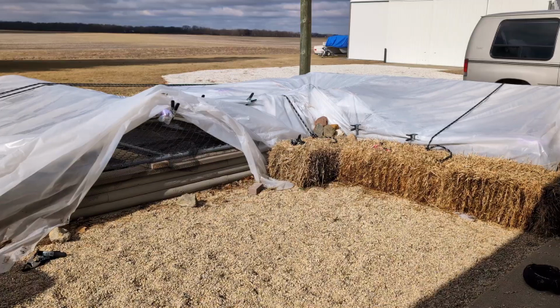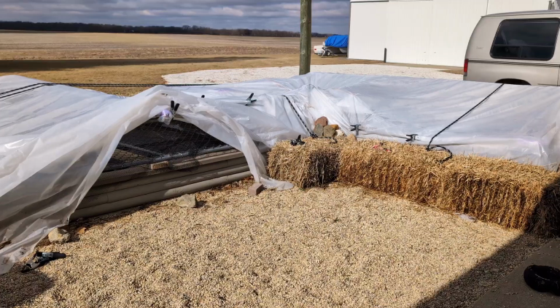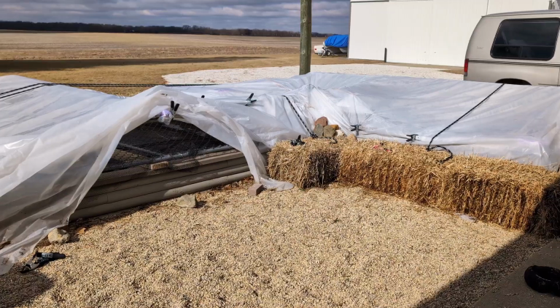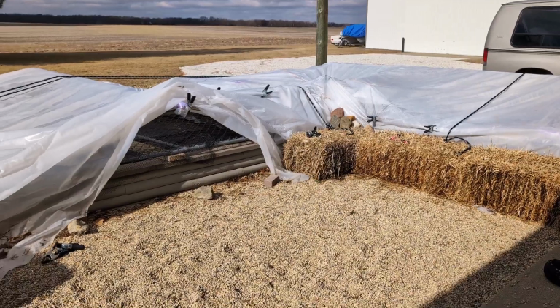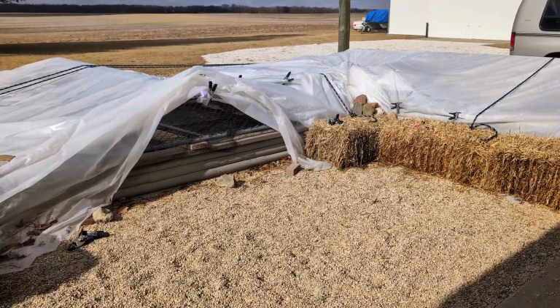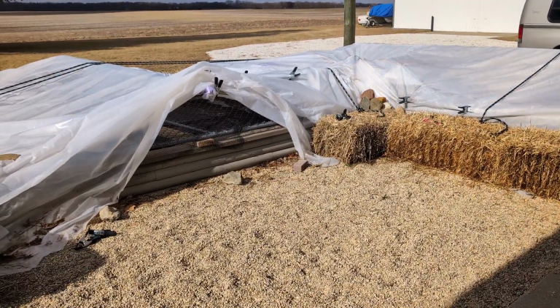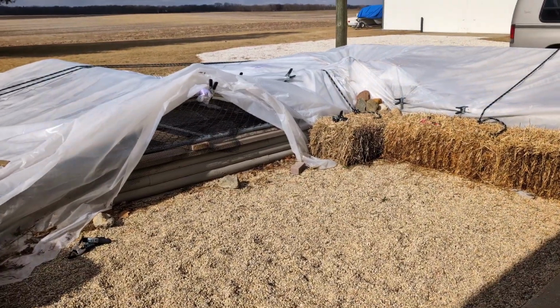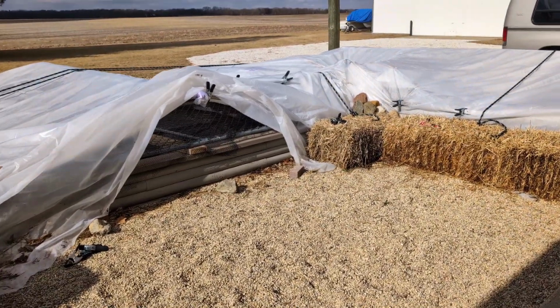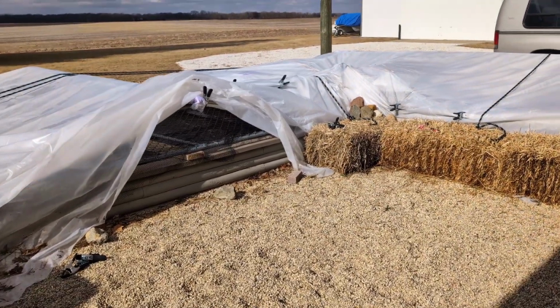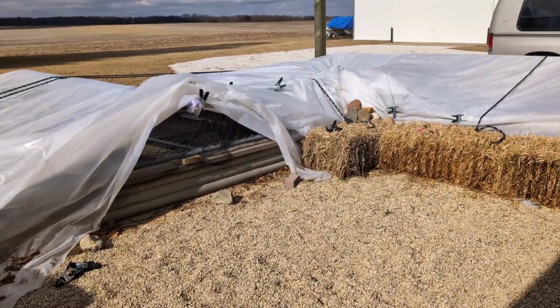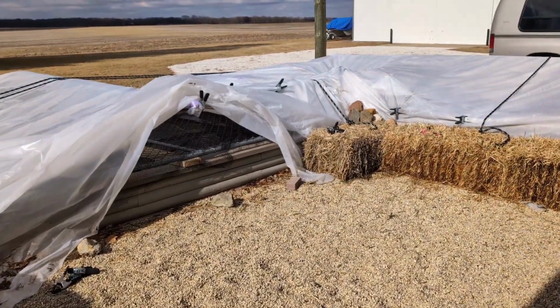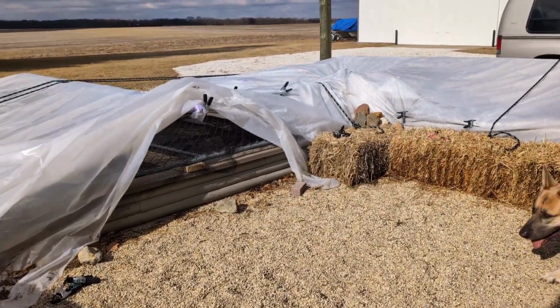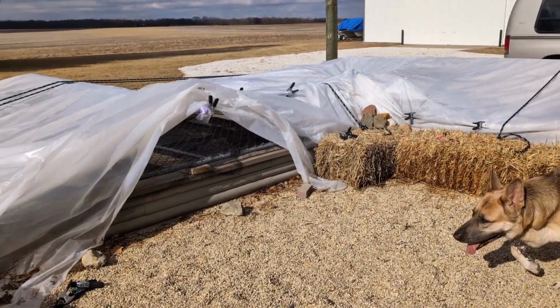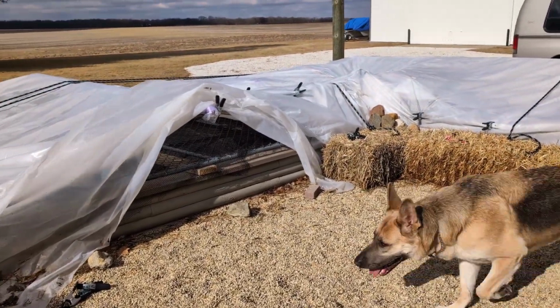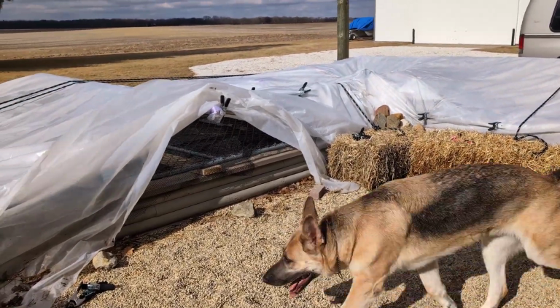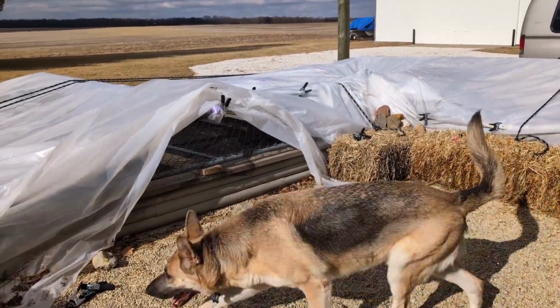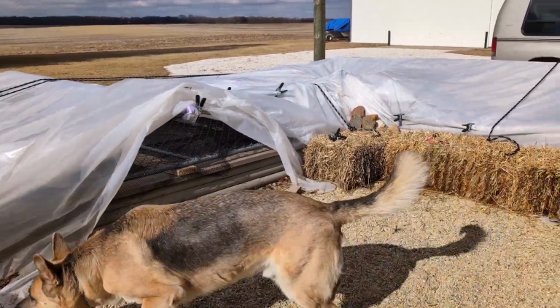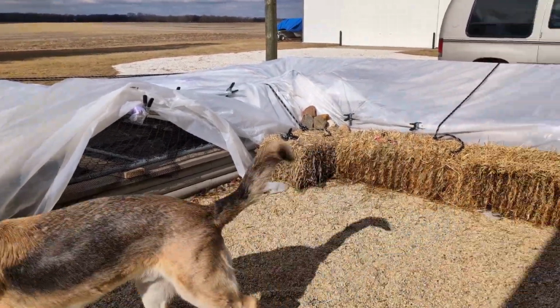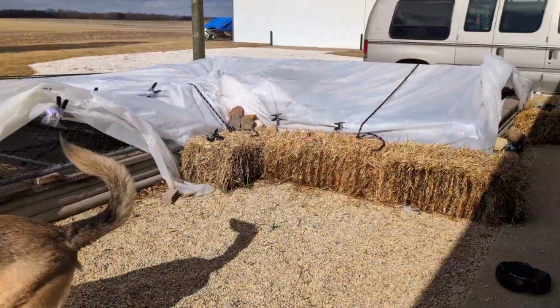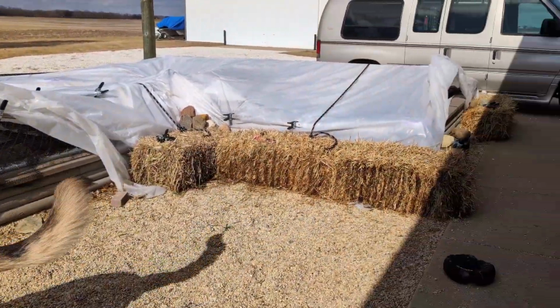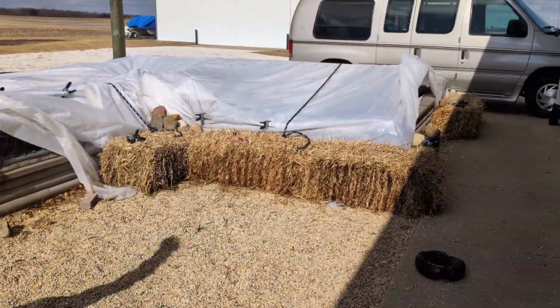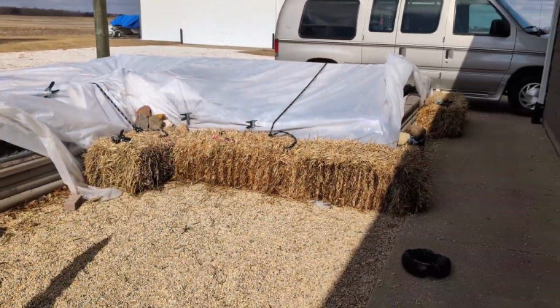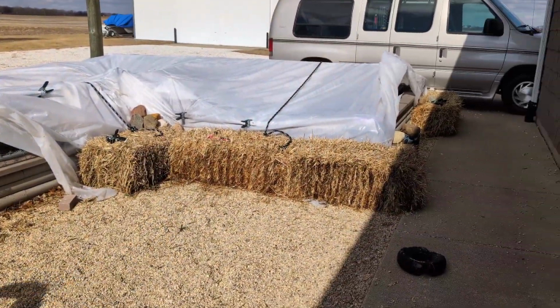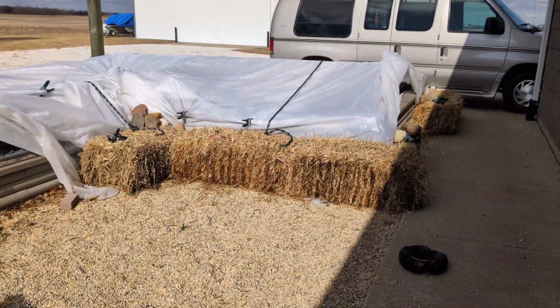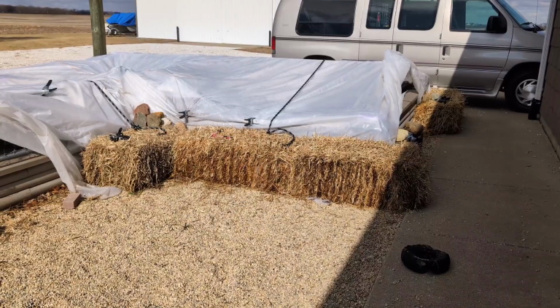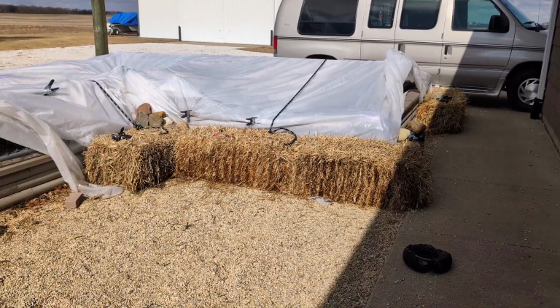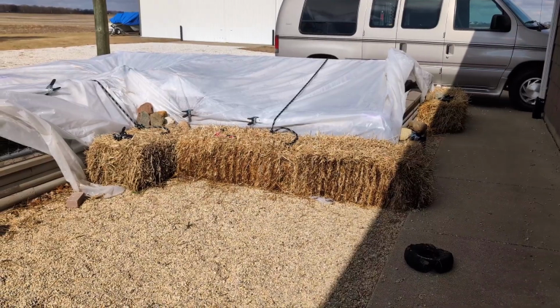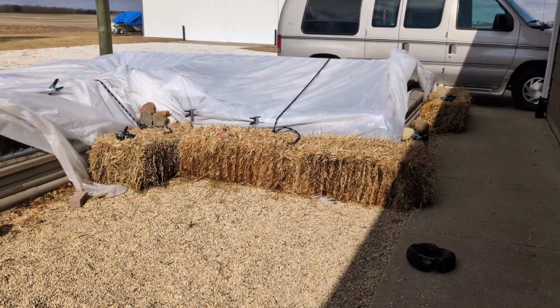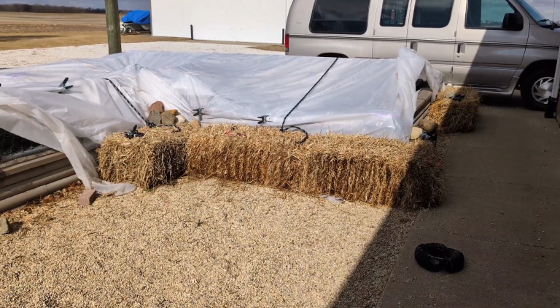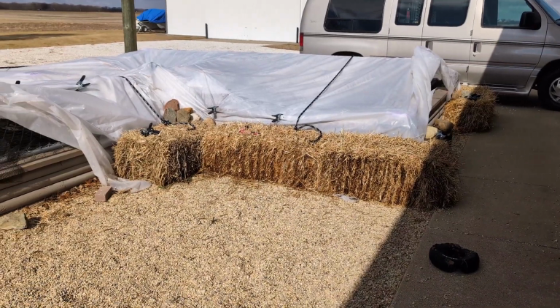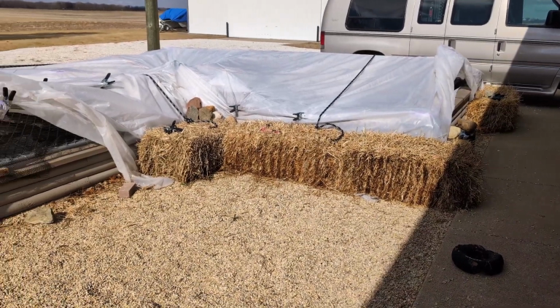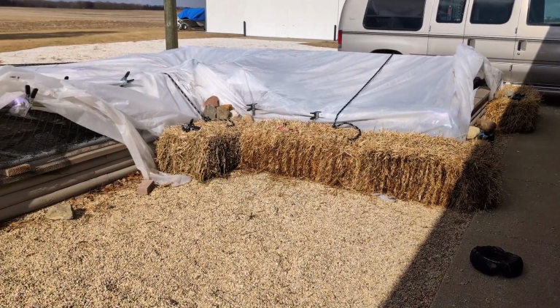Hello, this is Chris. Welcome back to Sweetacre Koi Farm. It's Friday, so we're going to do some pond temp readings.